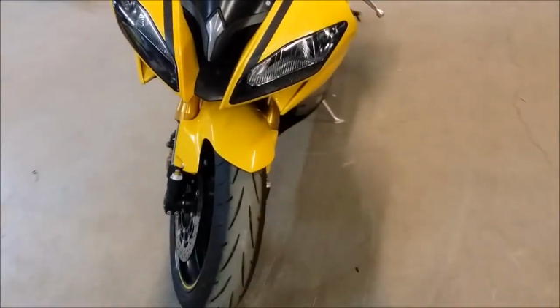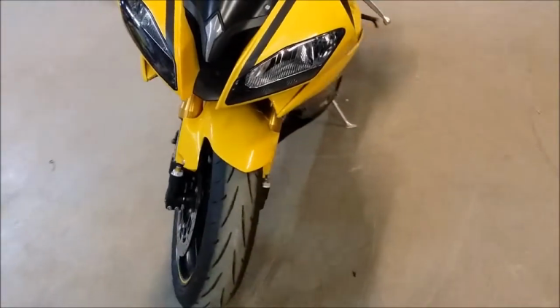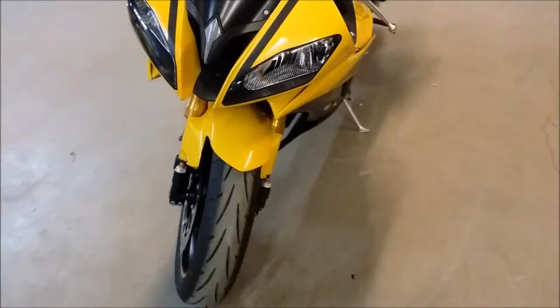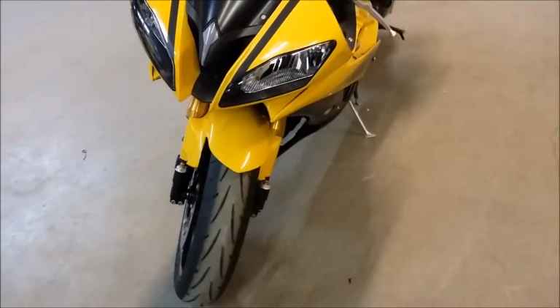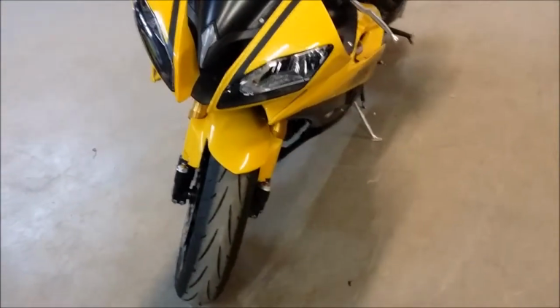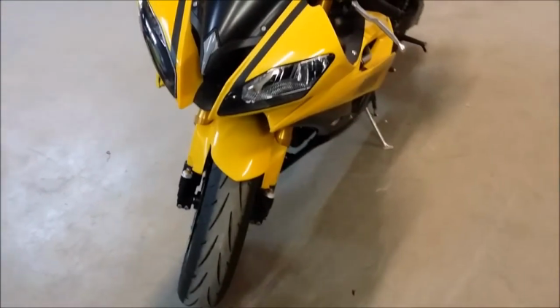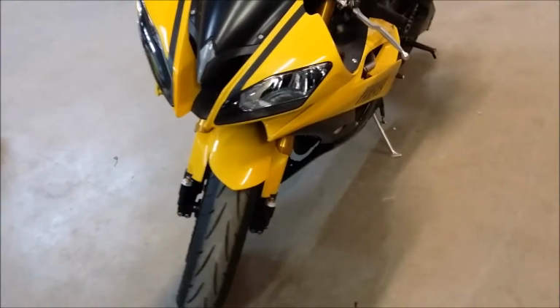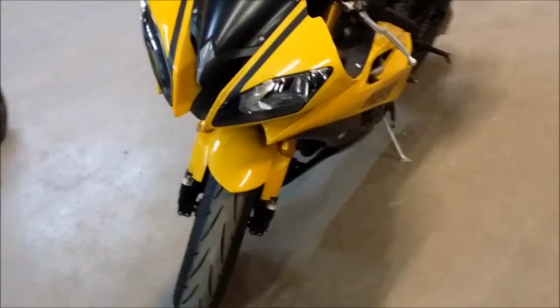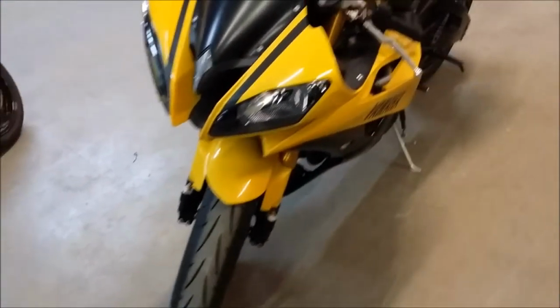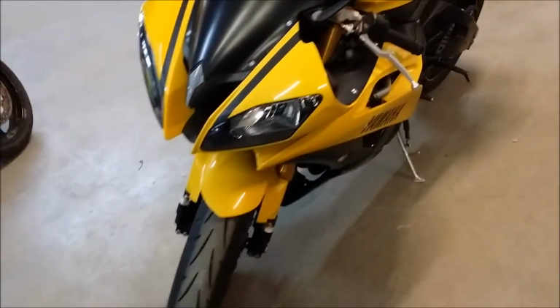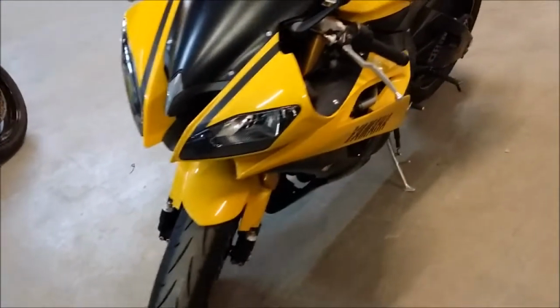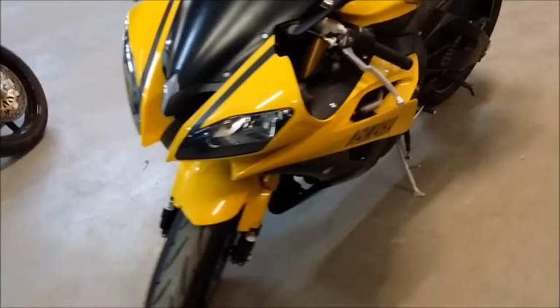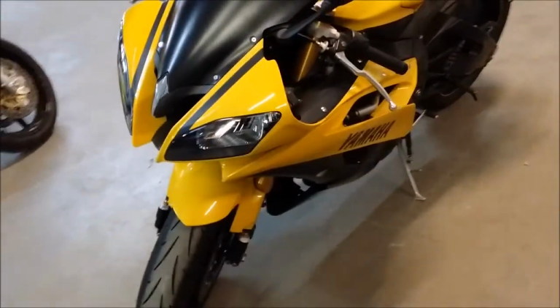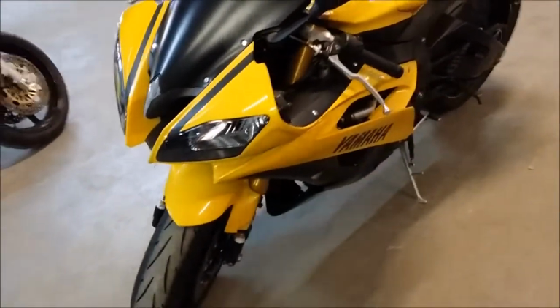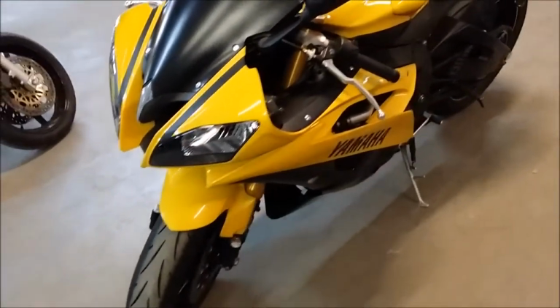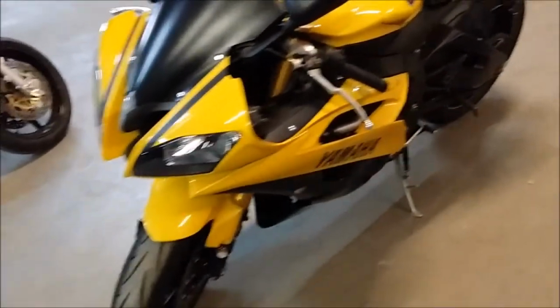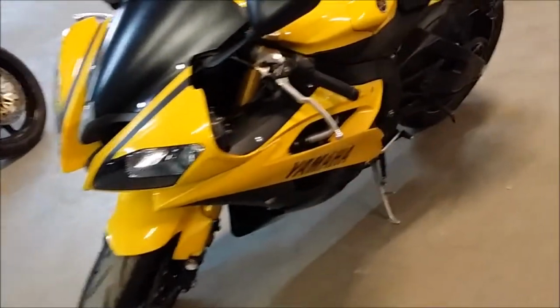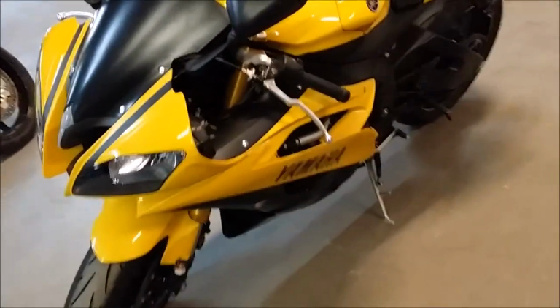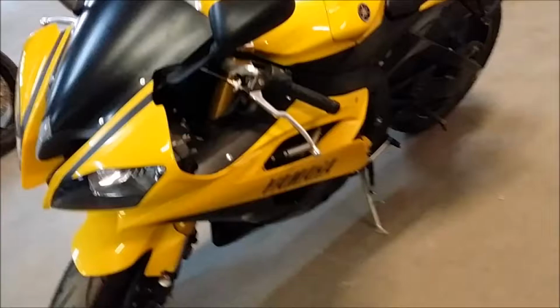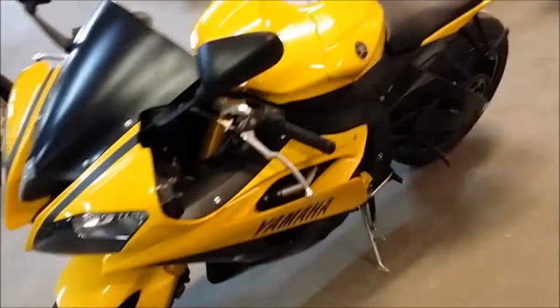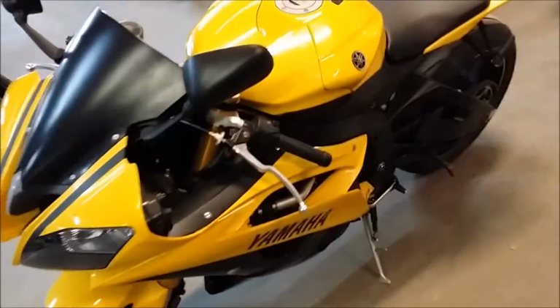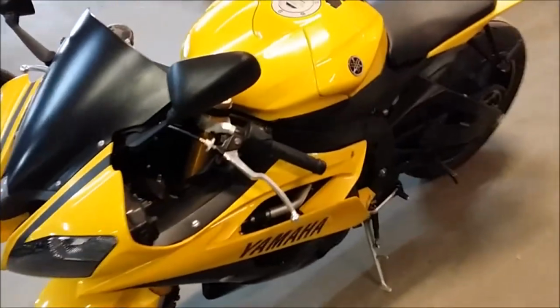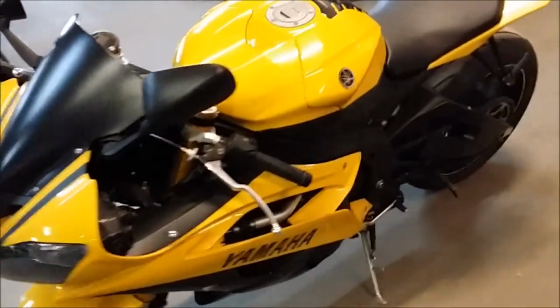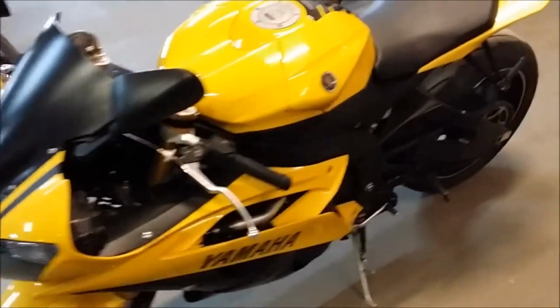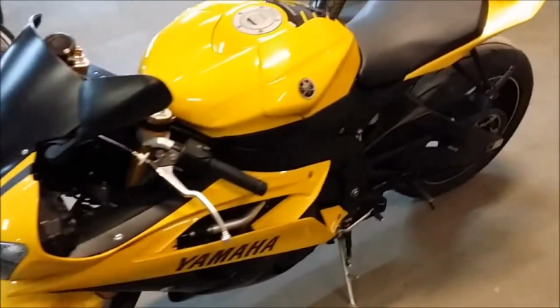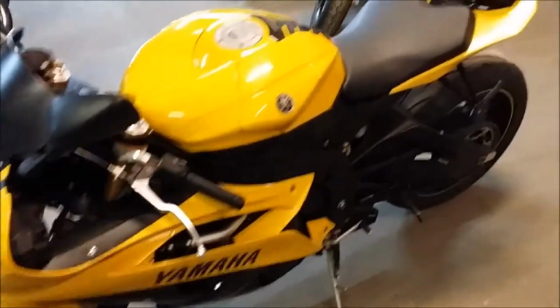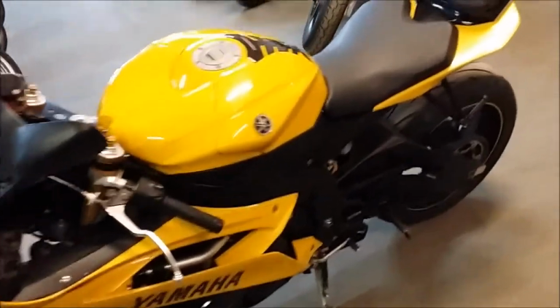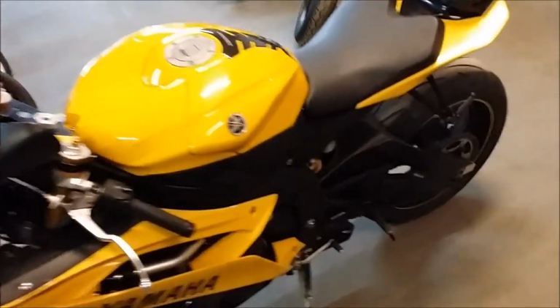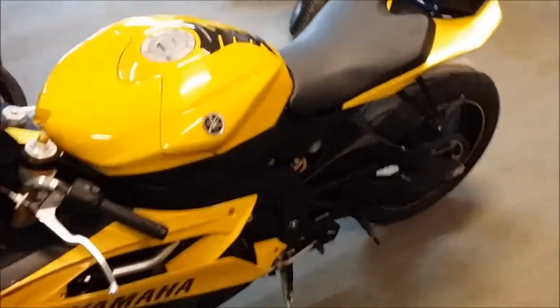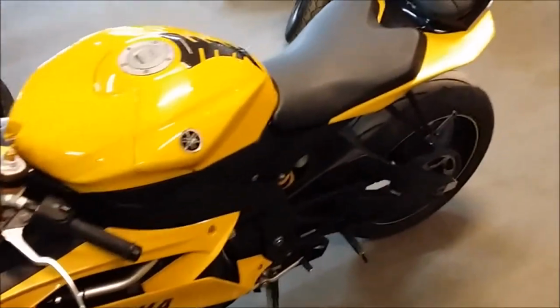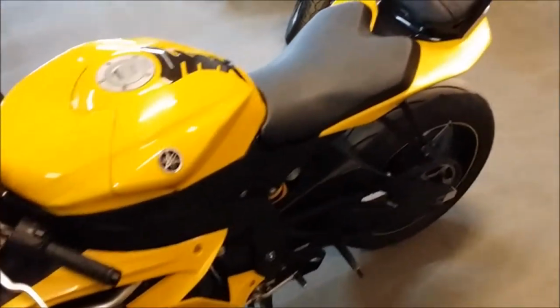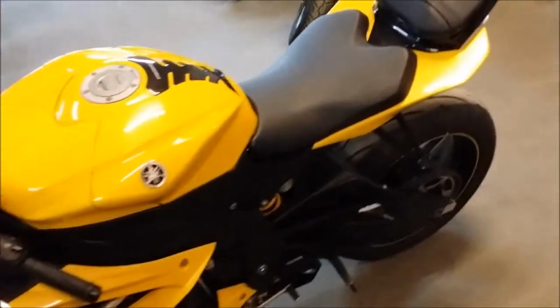Super sharp with fender eliminator kit, flush mount front turn signals, tinted windscreen and more.